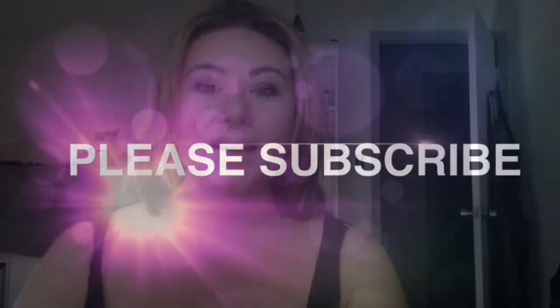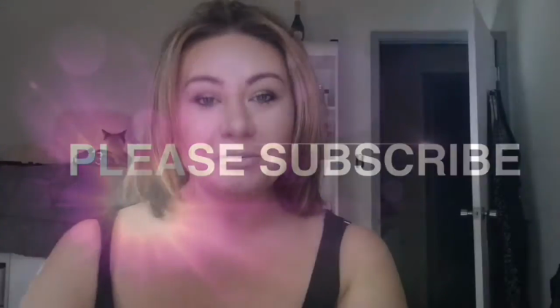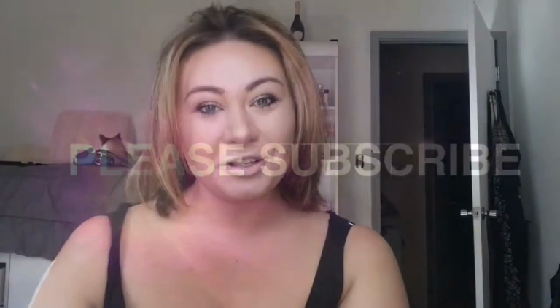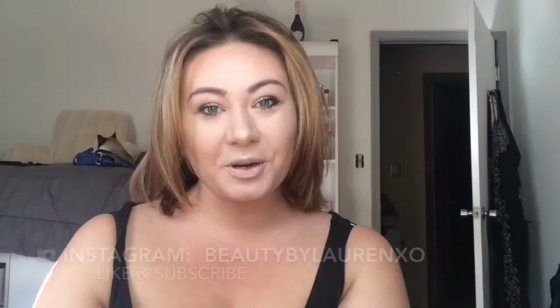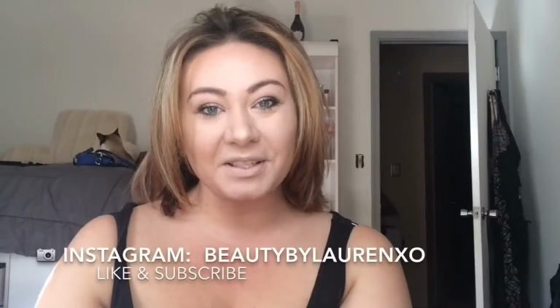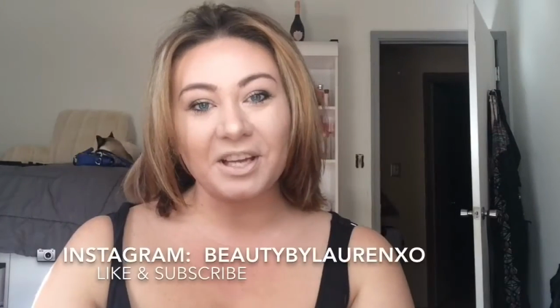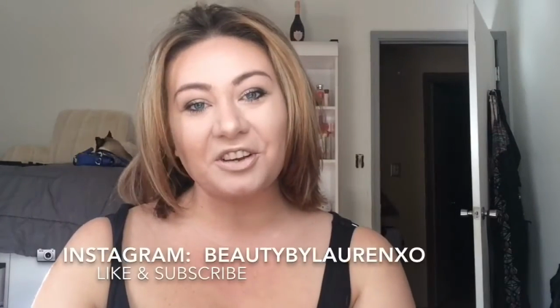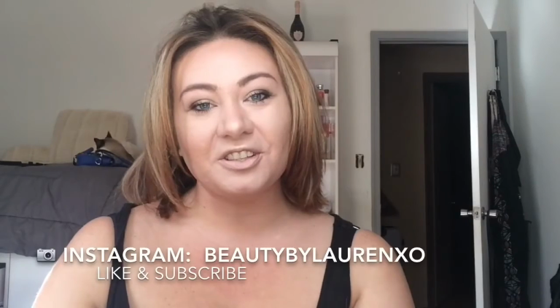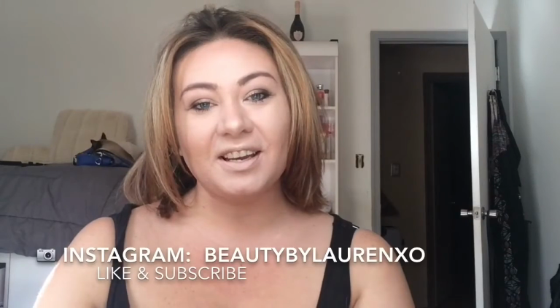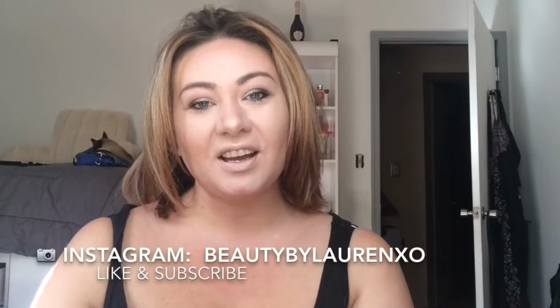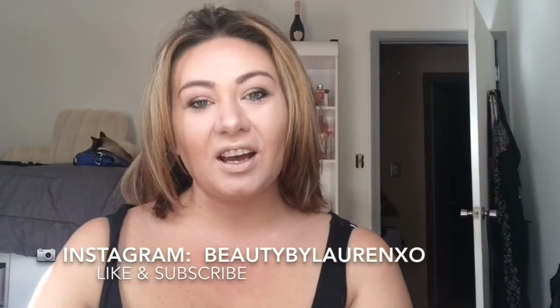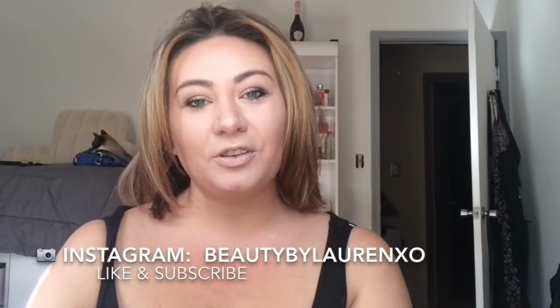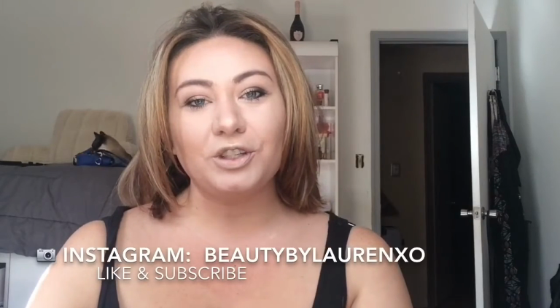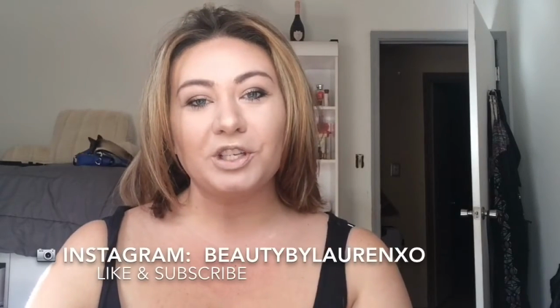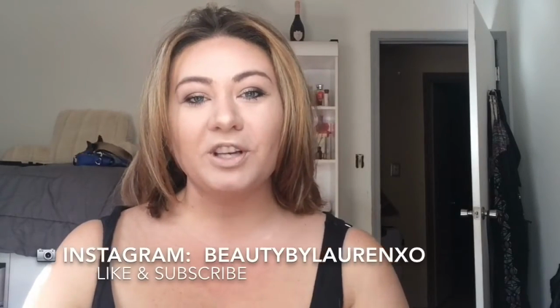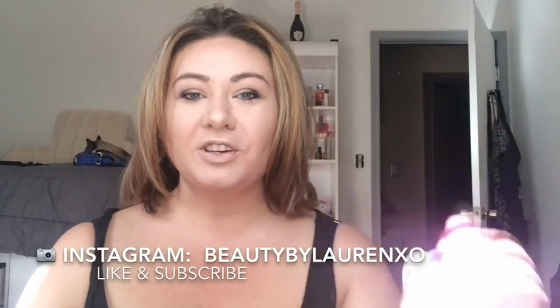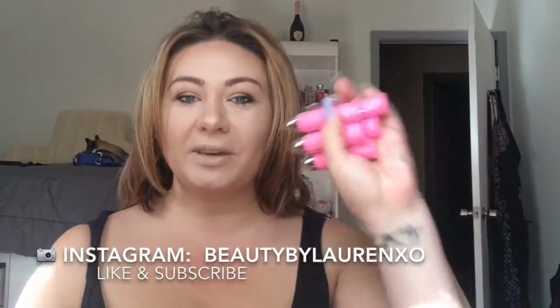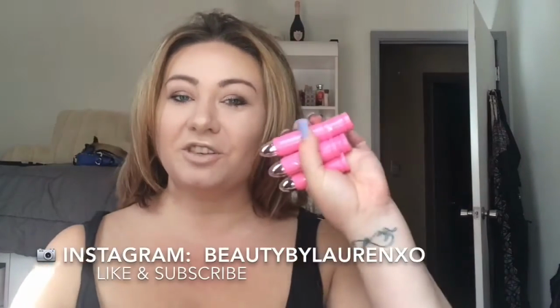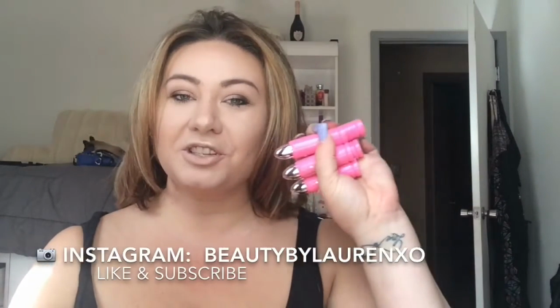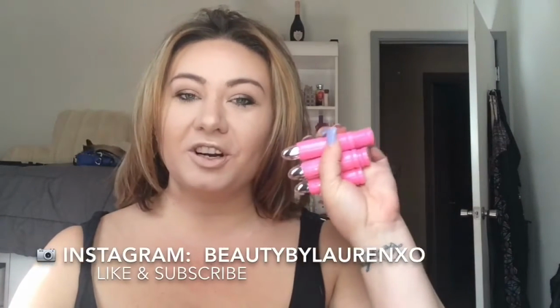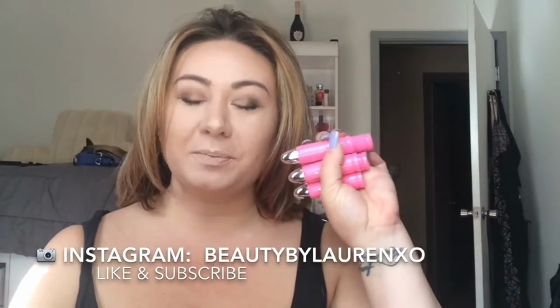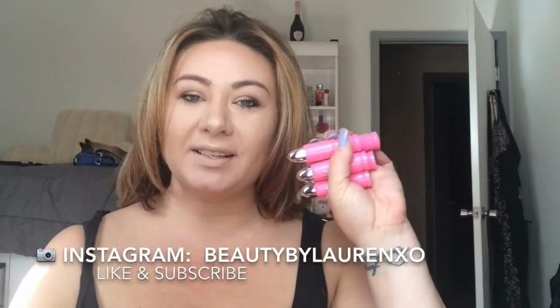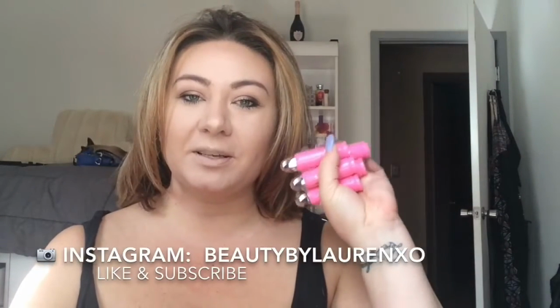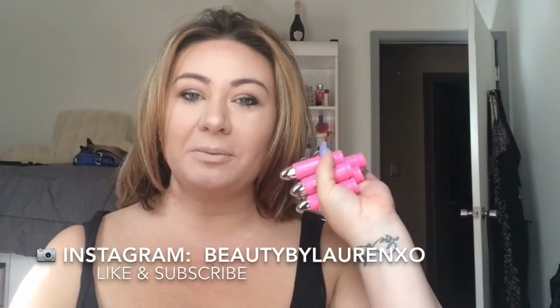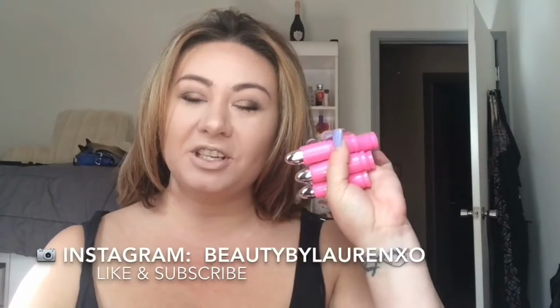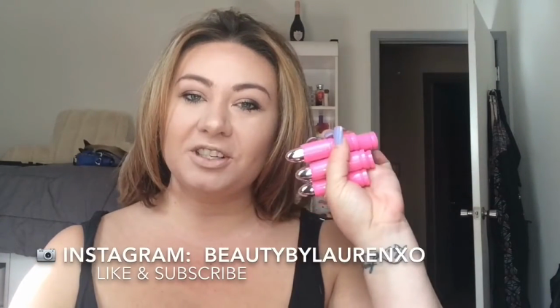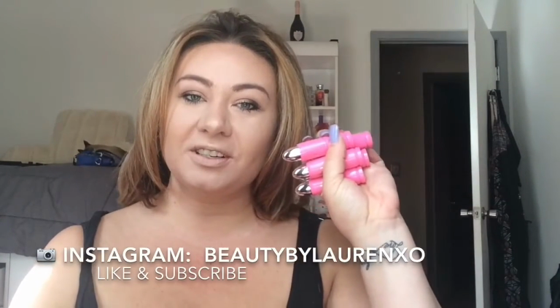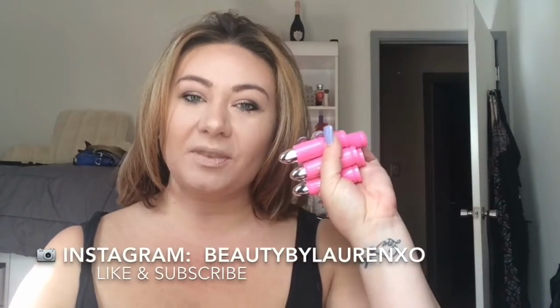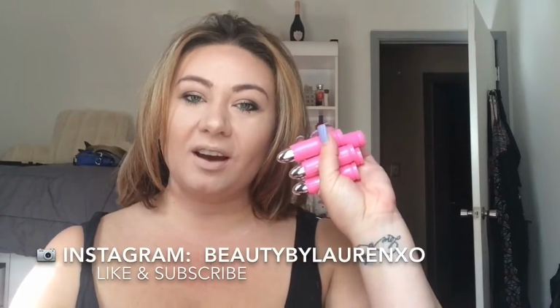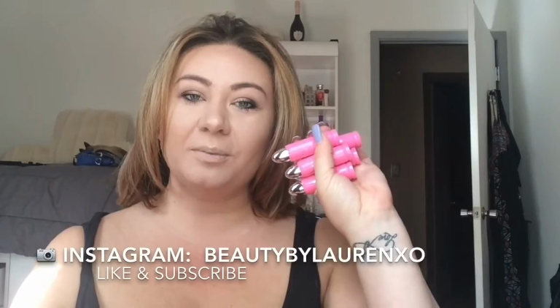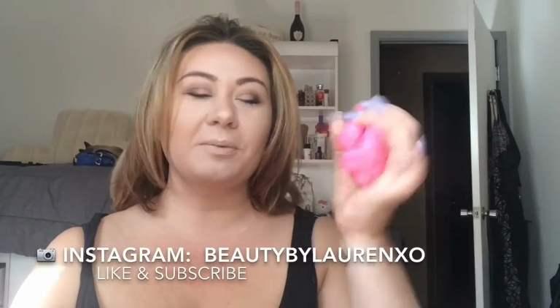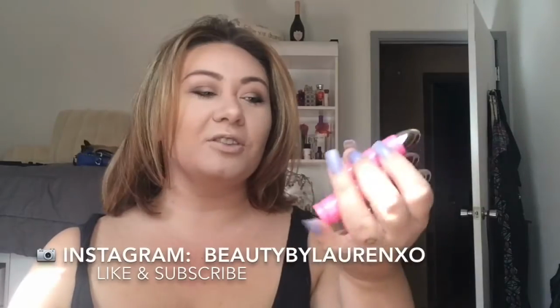Welcome back to my channel. Today I thought I'd do a swatch video of my Jeffree Star Cosmetics Lip Ammunition lip colors.